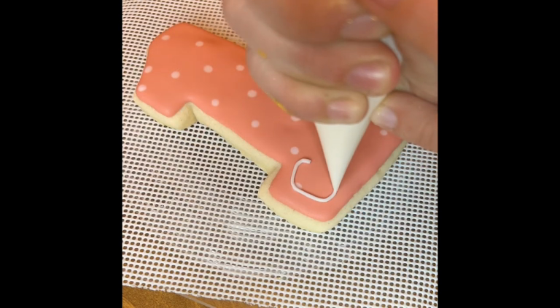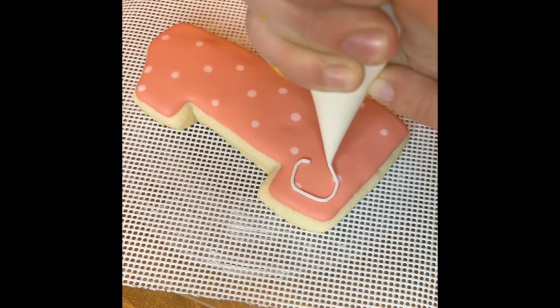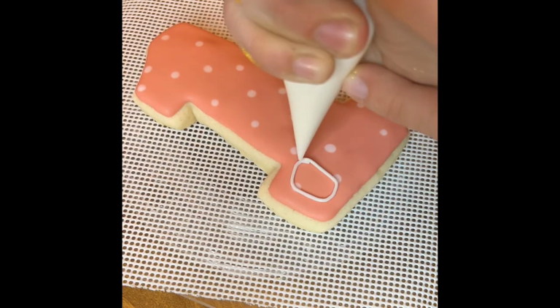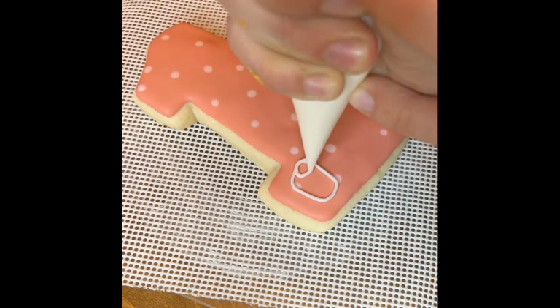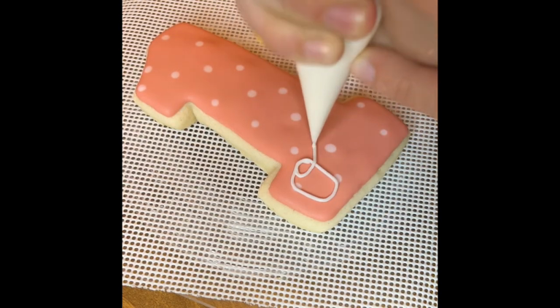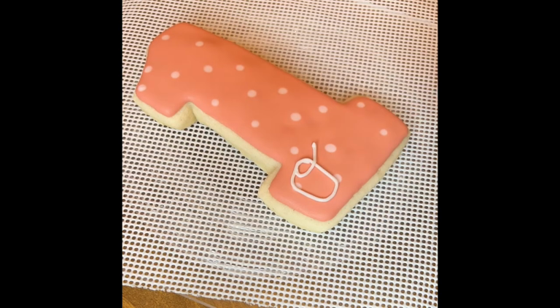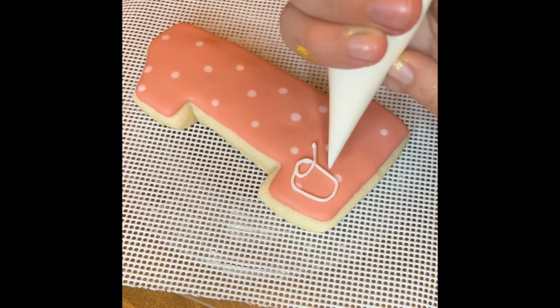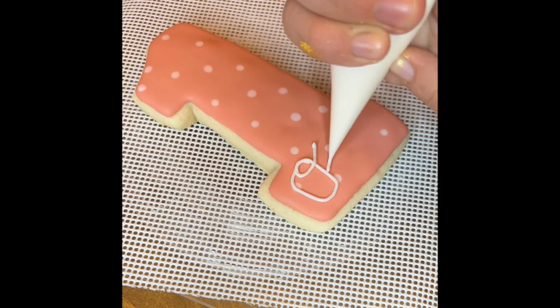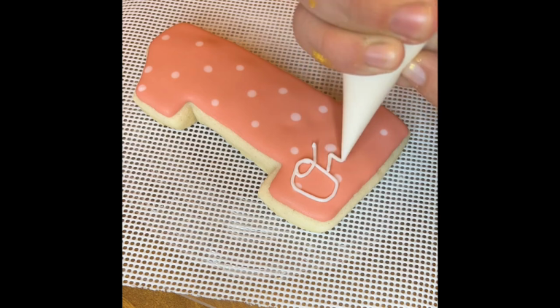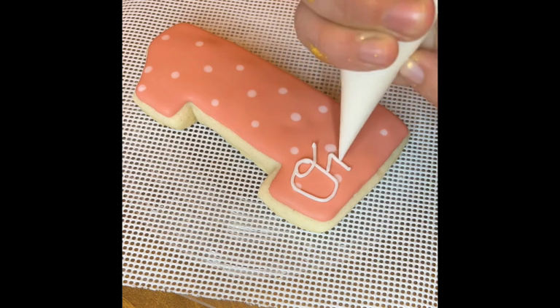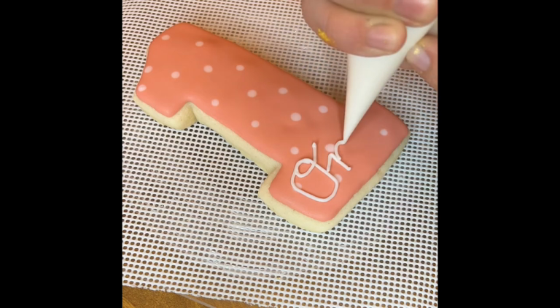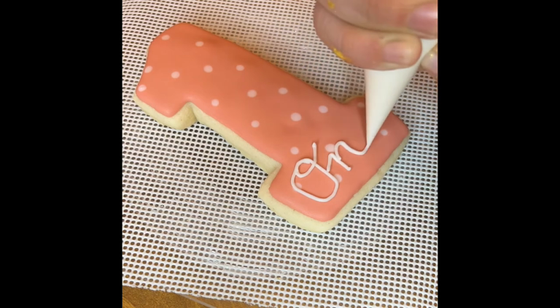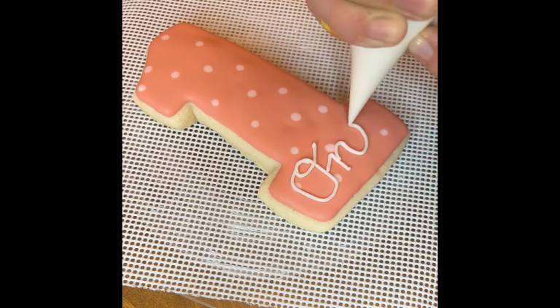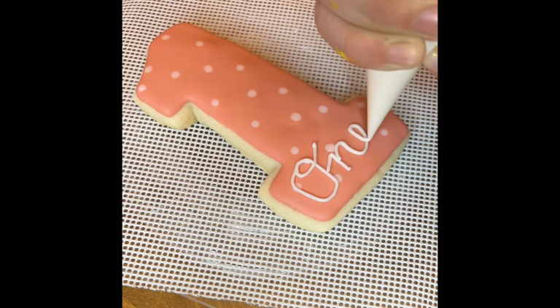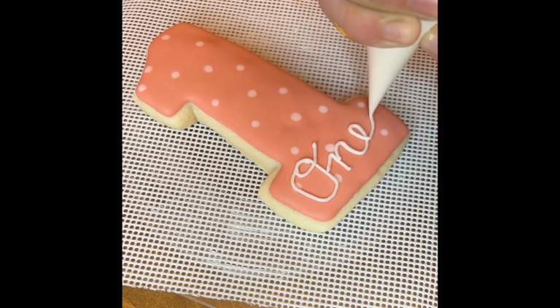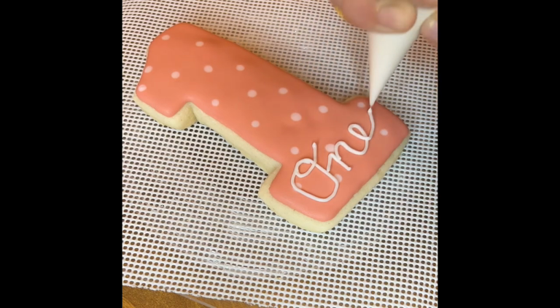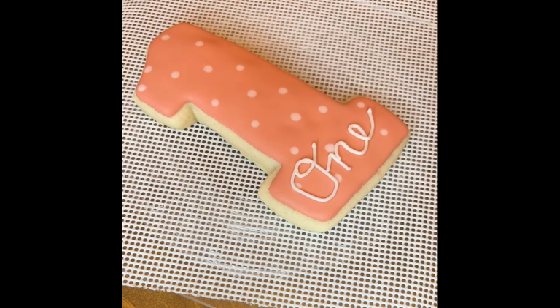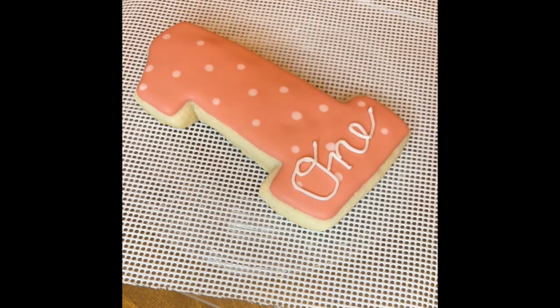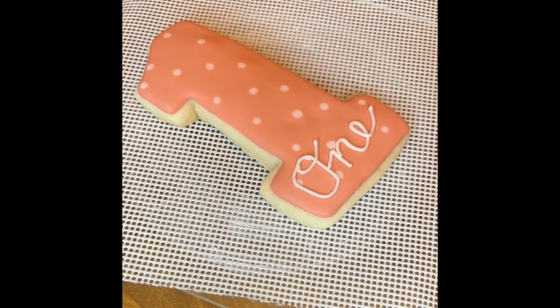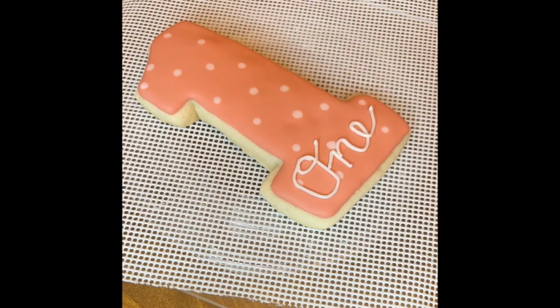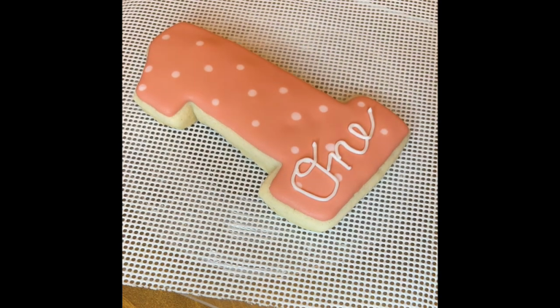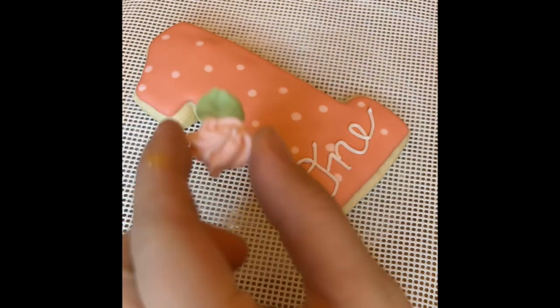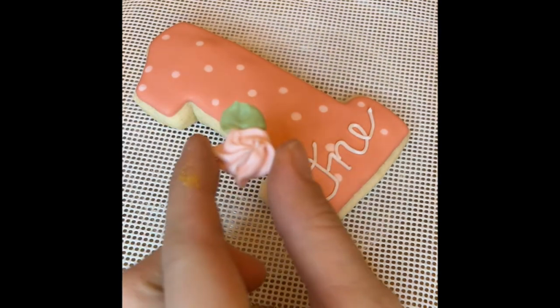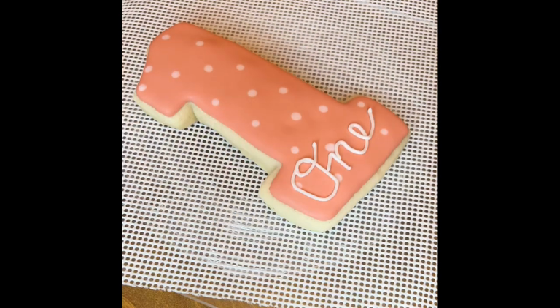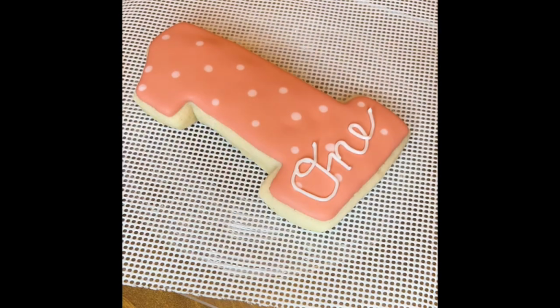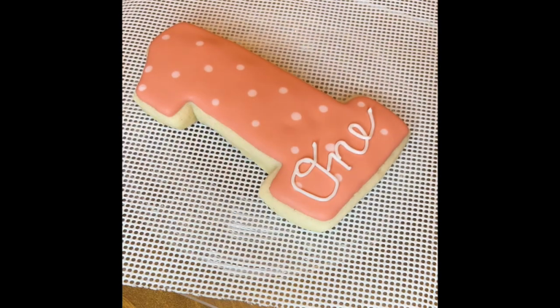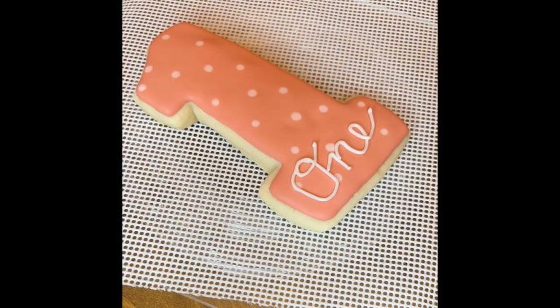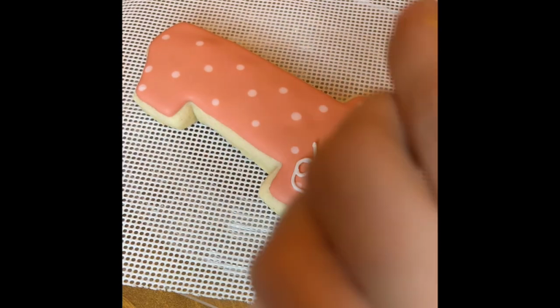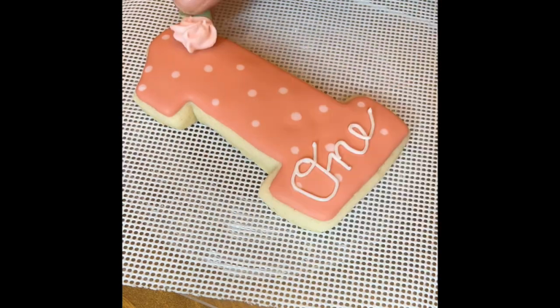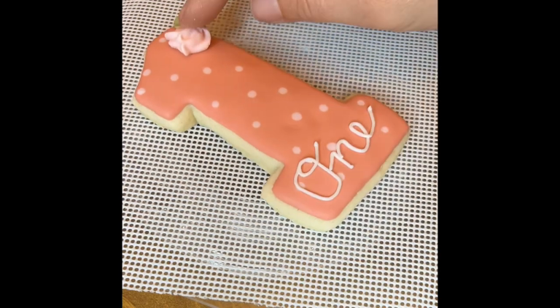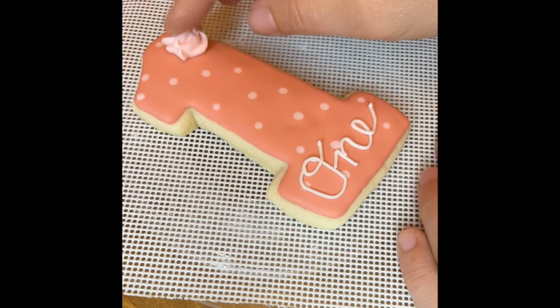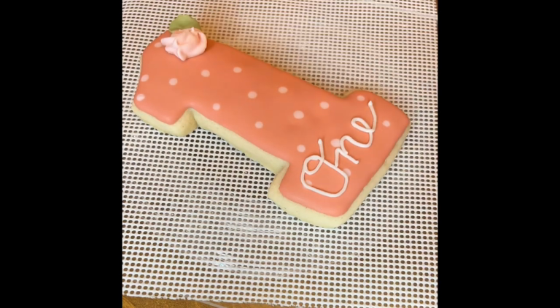Next I'm adding in the number one letters and adding in a little rose on top.